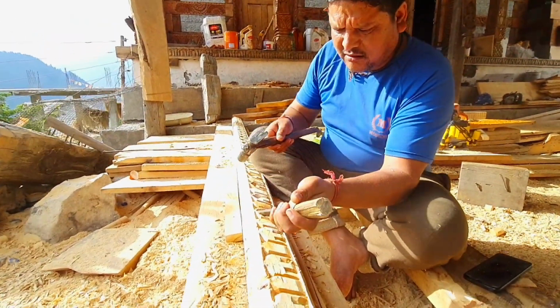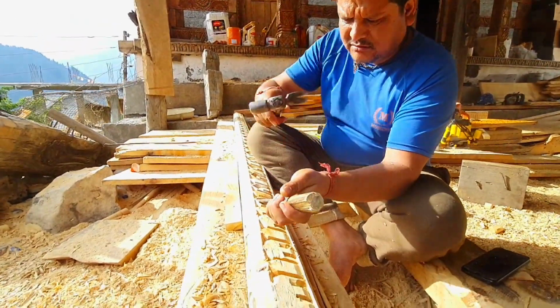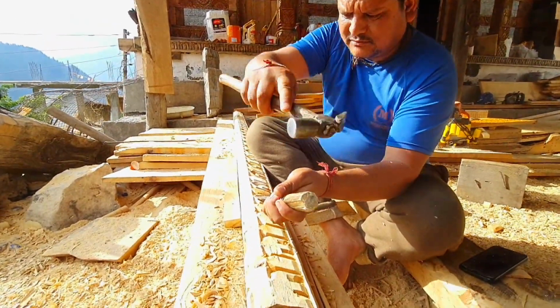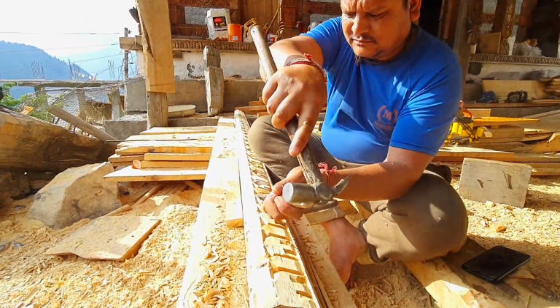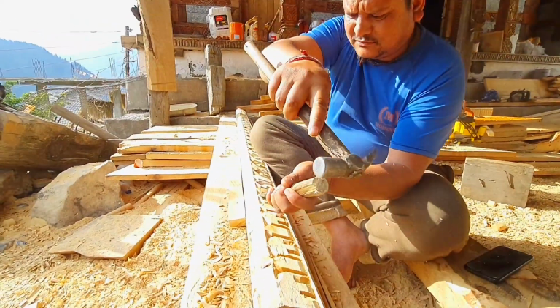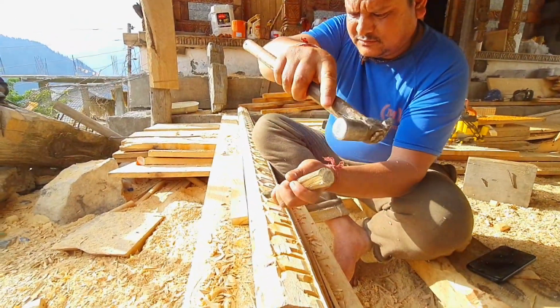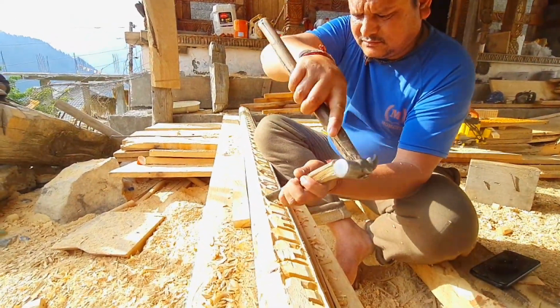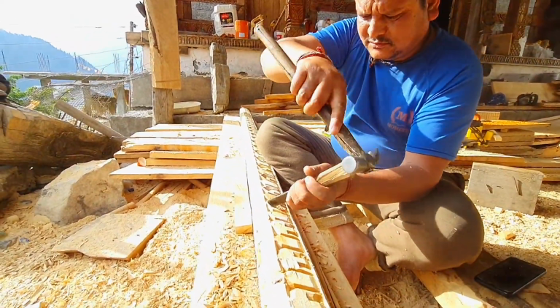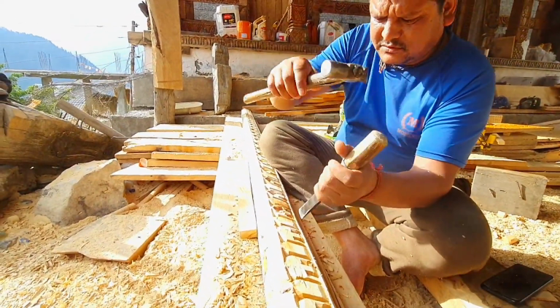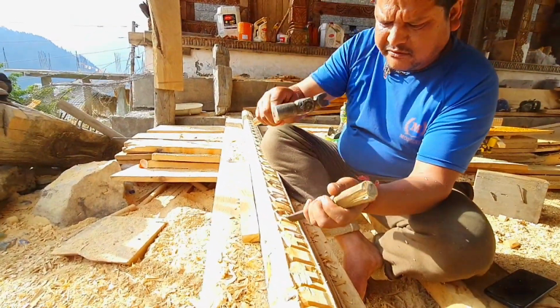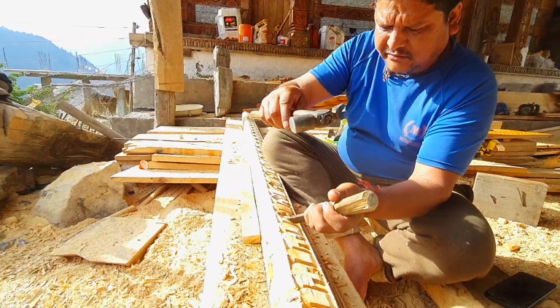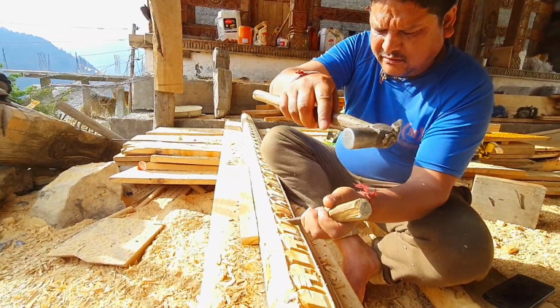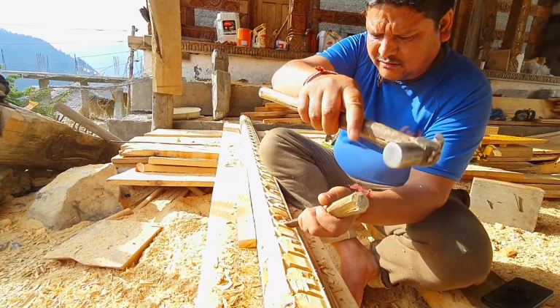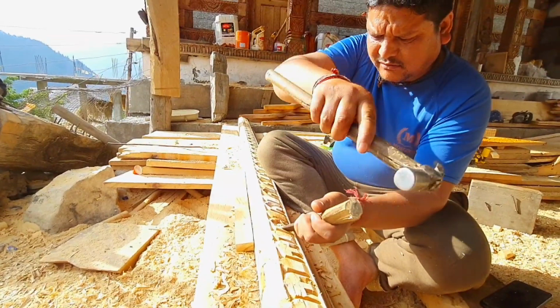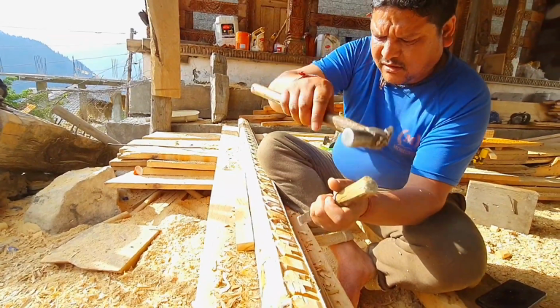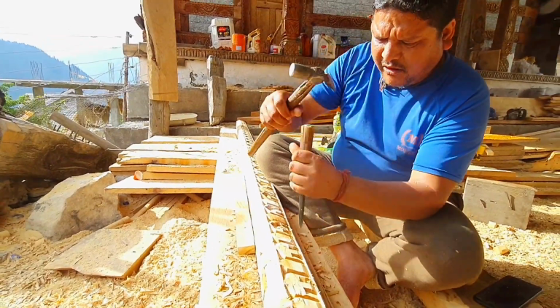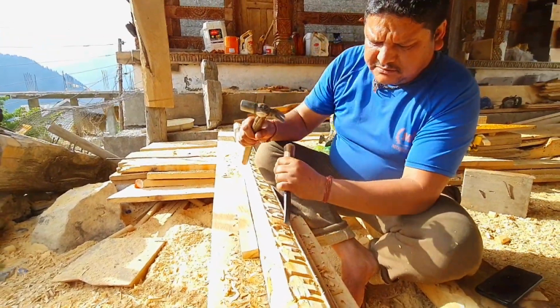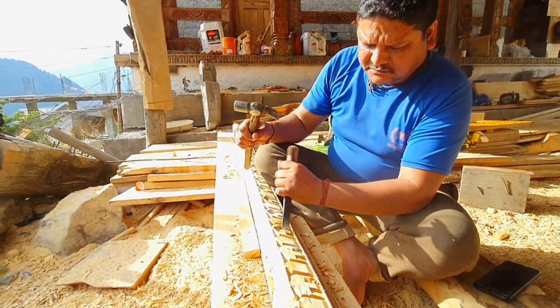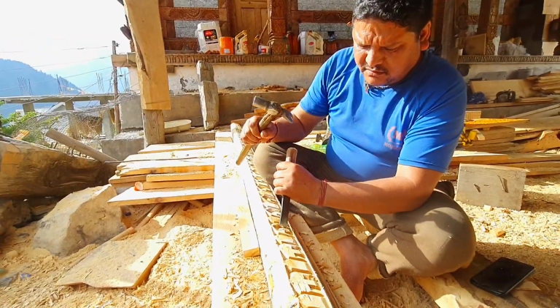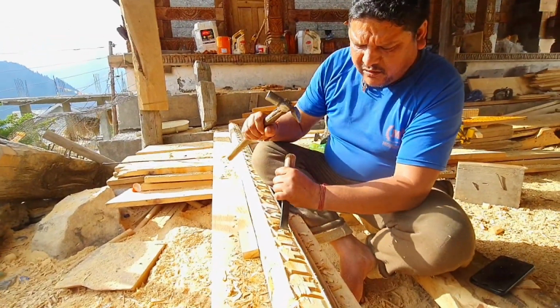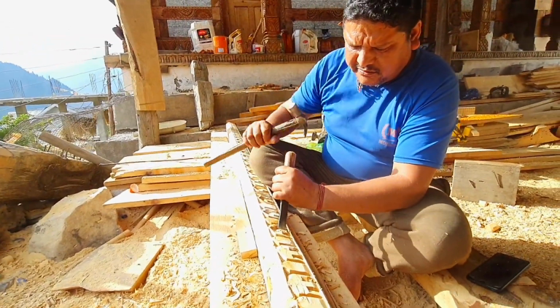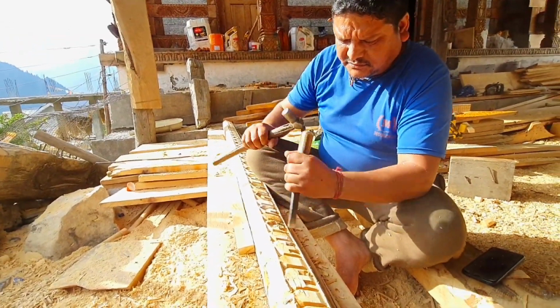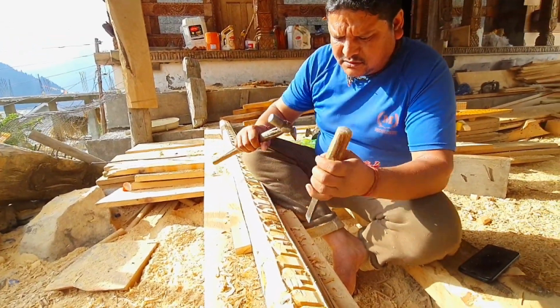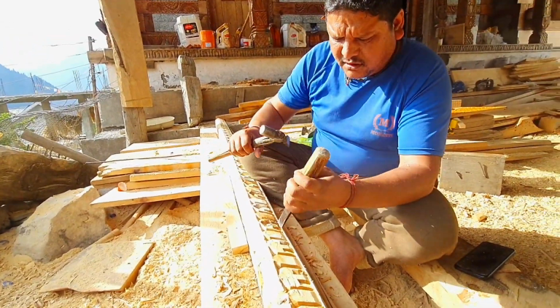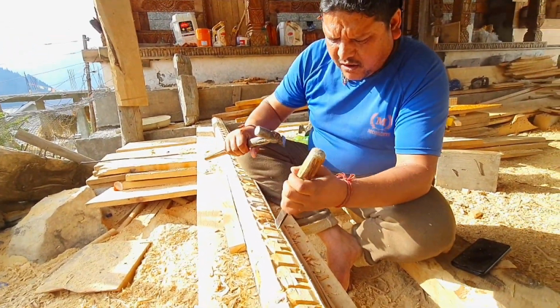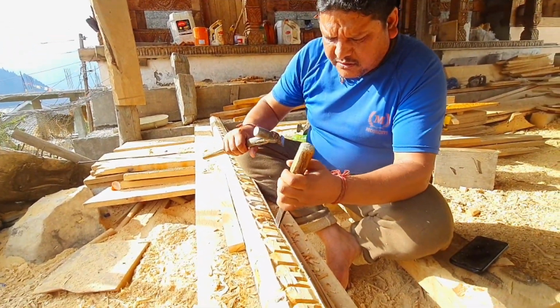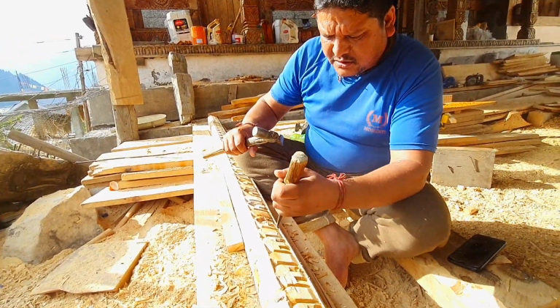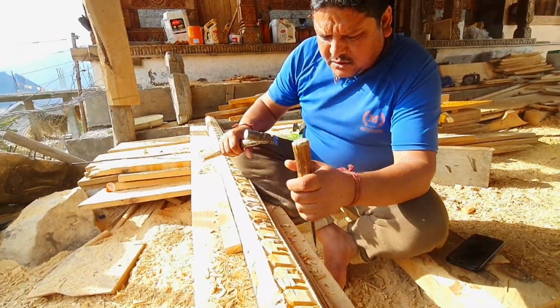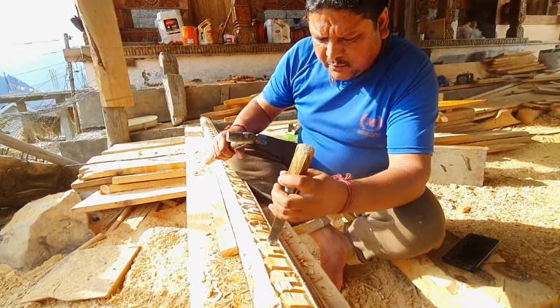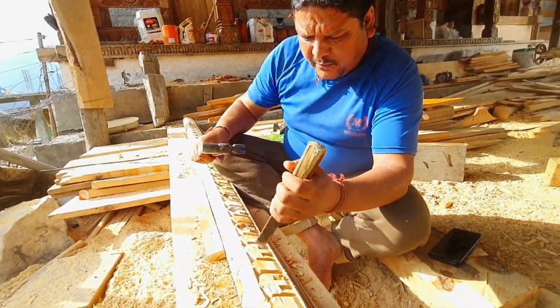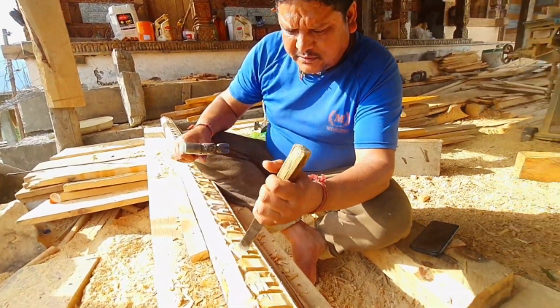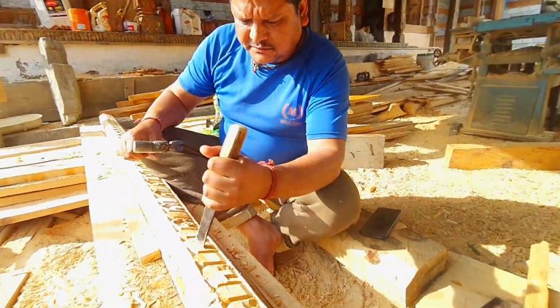Here we have a carving. The other carver is a carver.